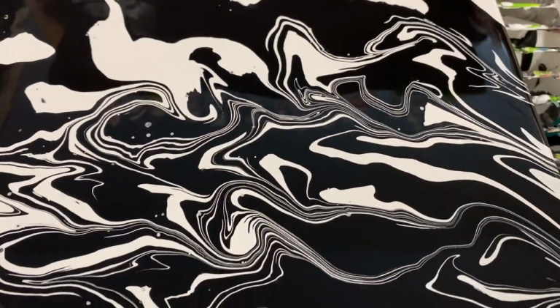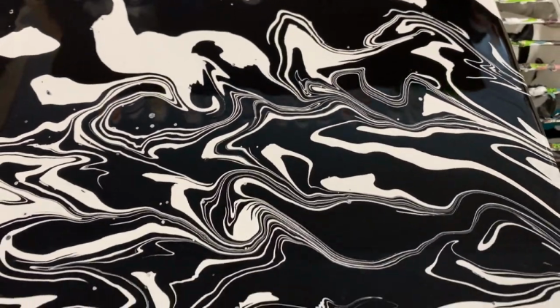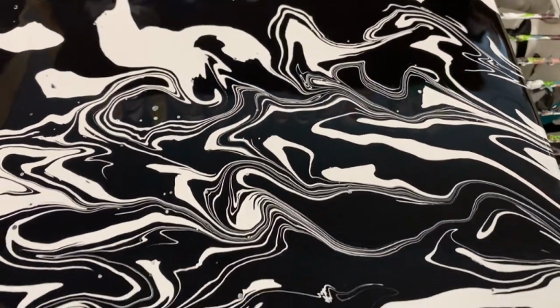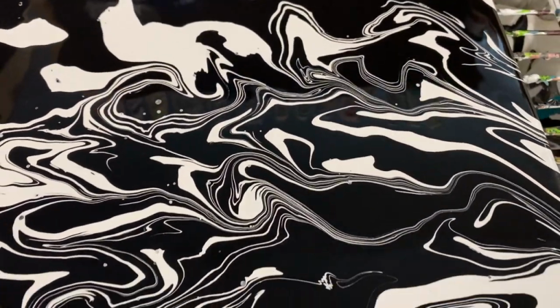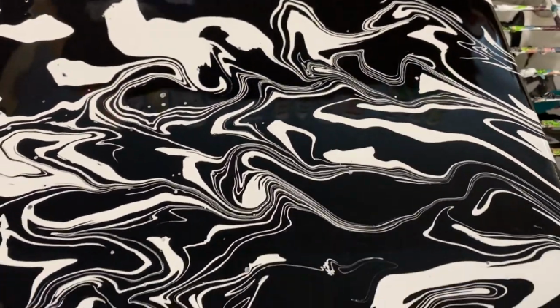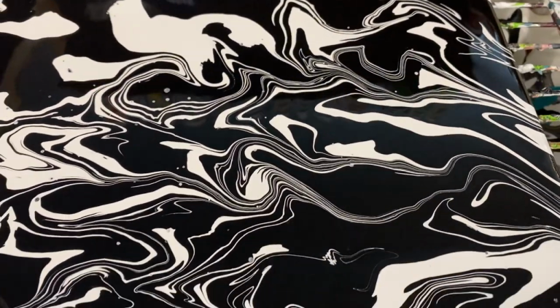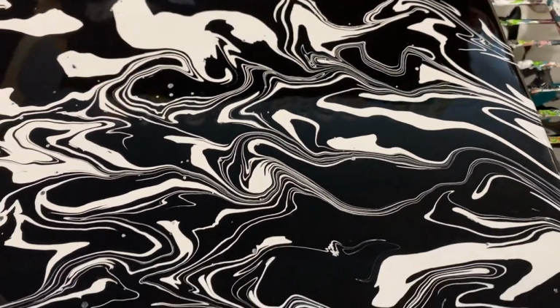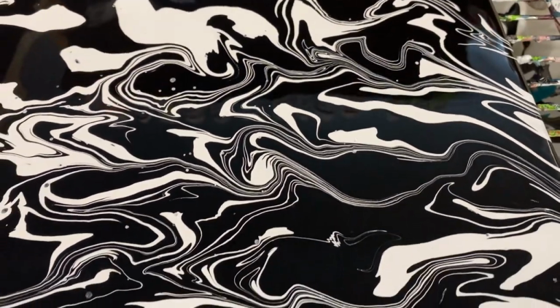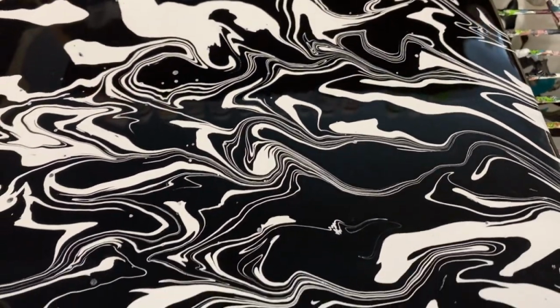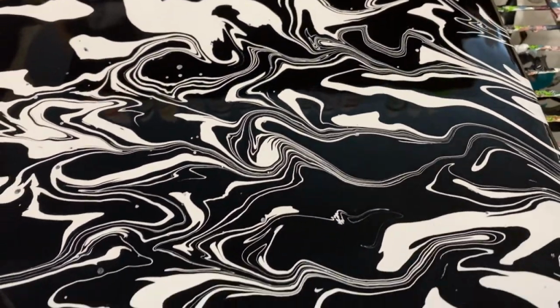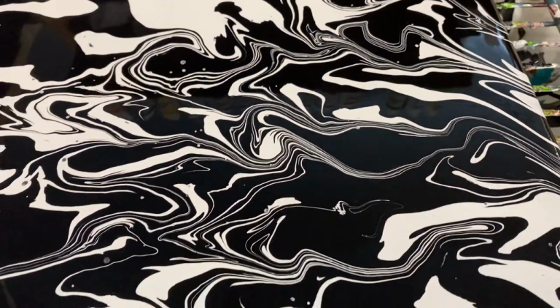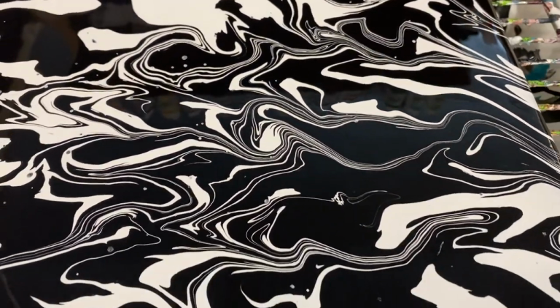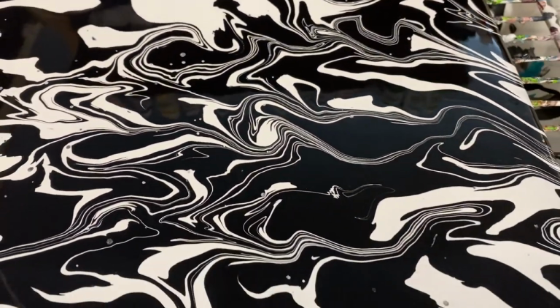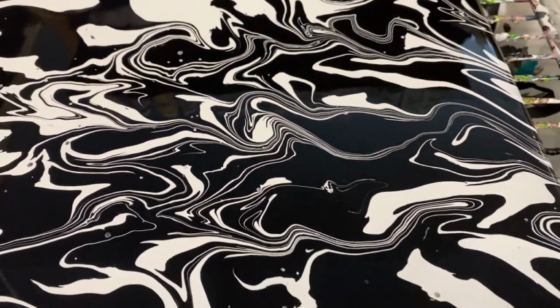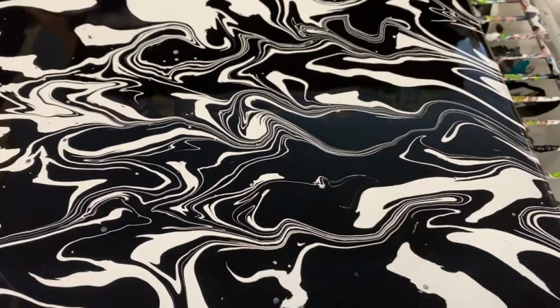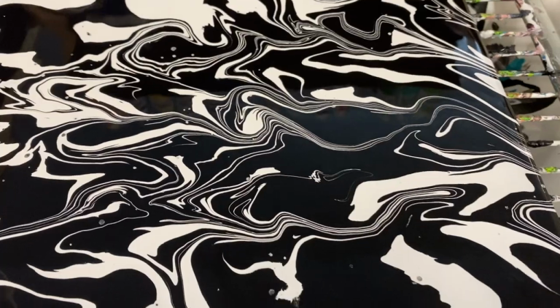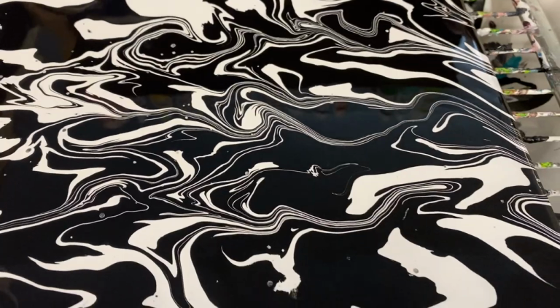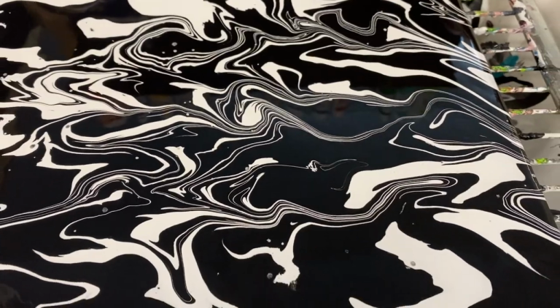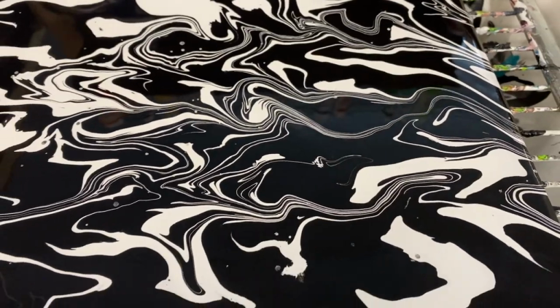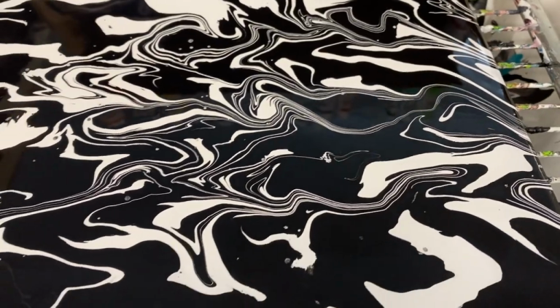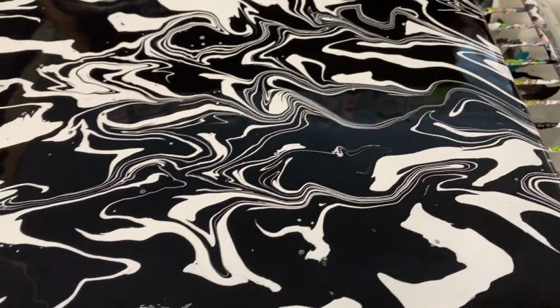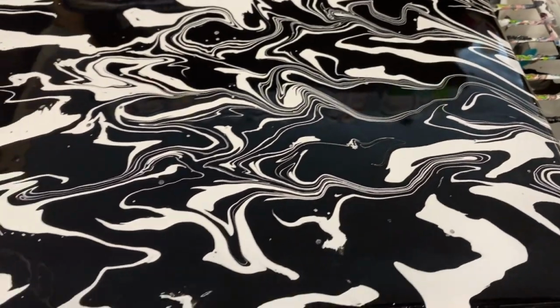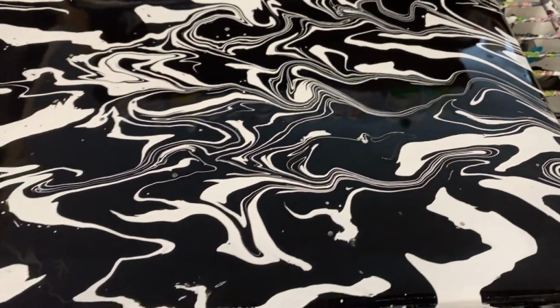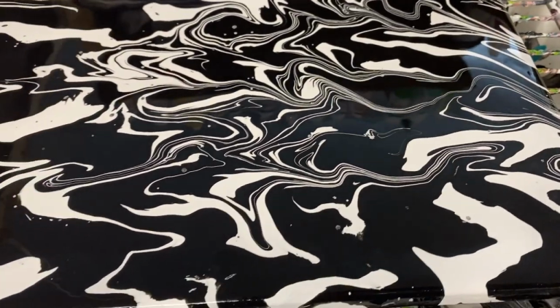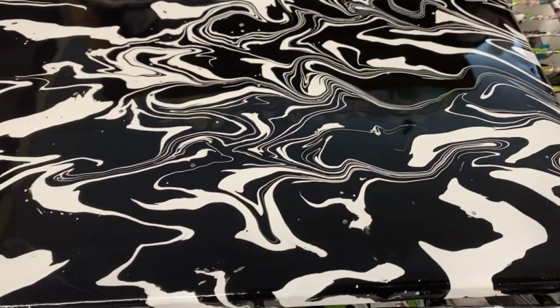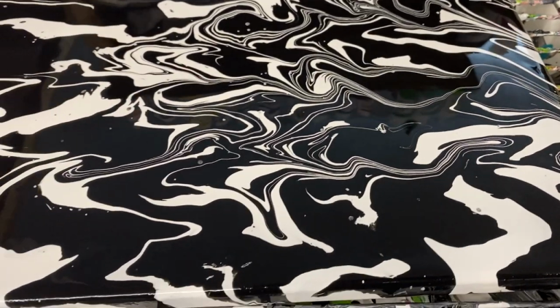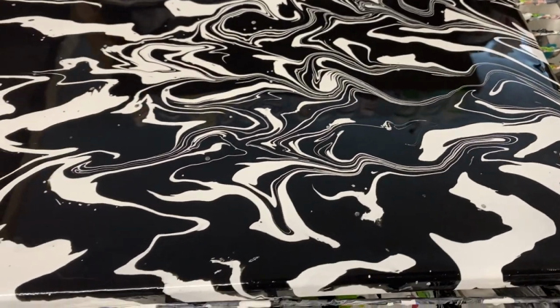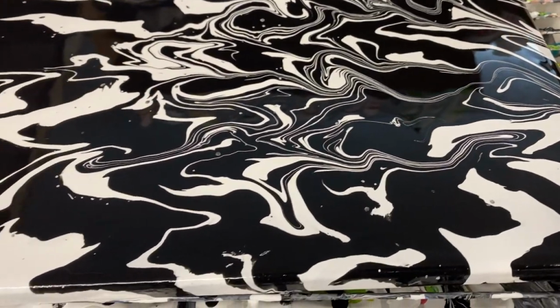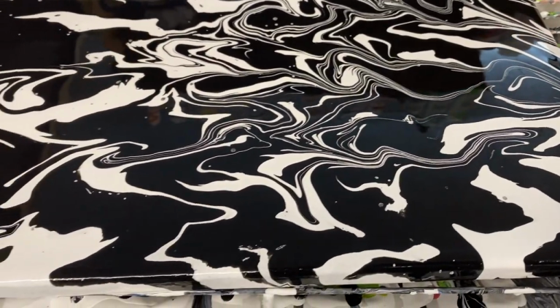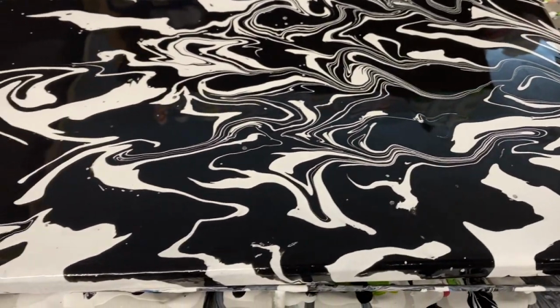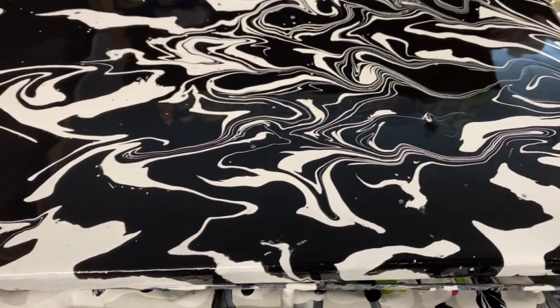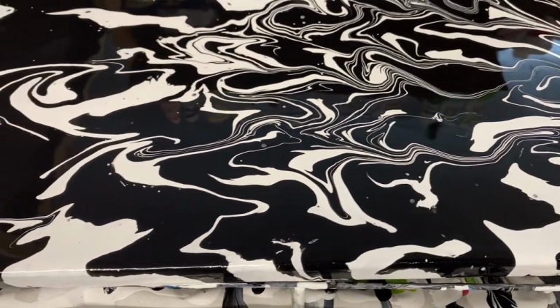There won't be quite as much reflection when it dries, but right now it's going to be nice and shiny.